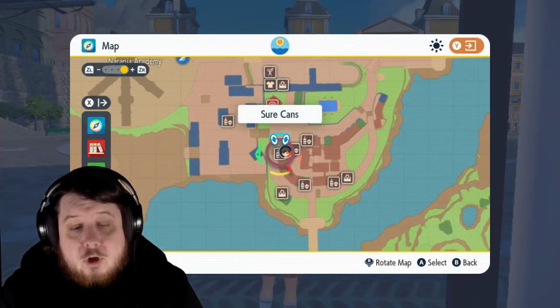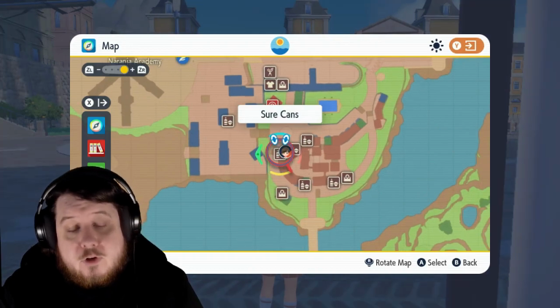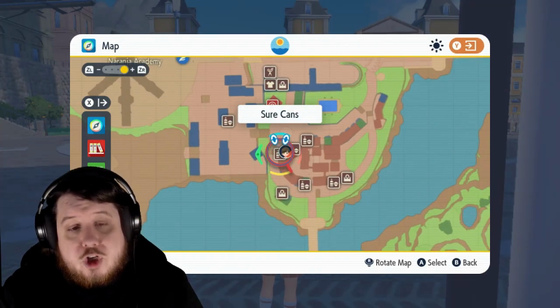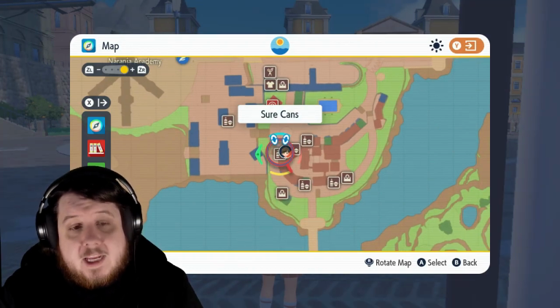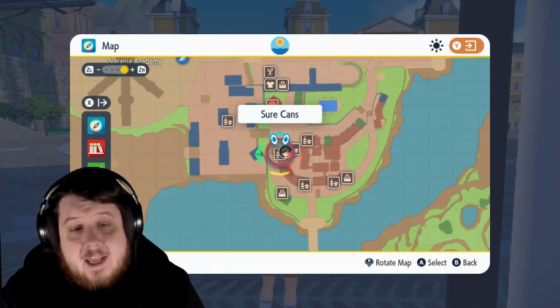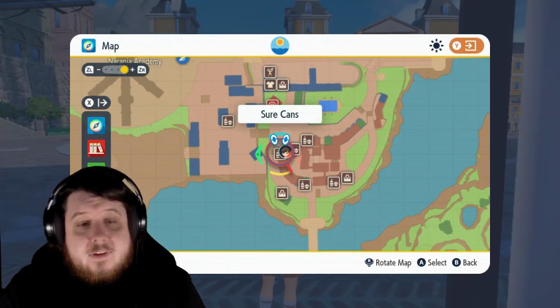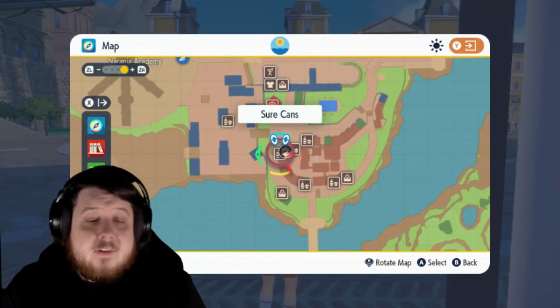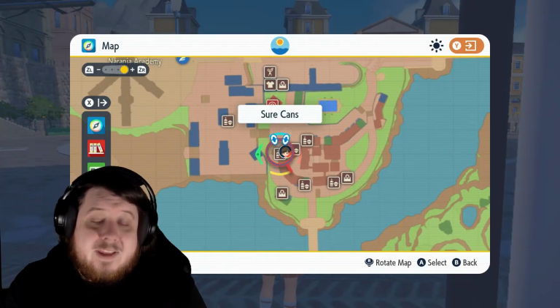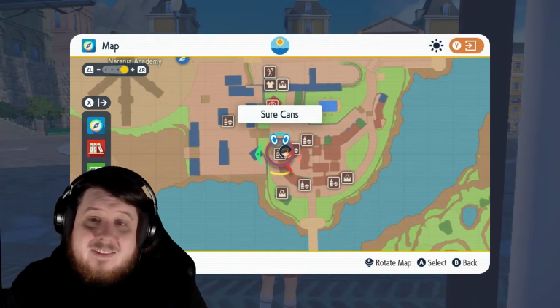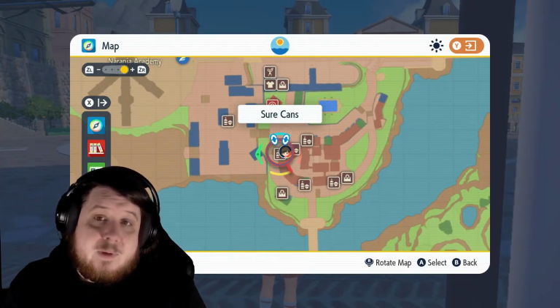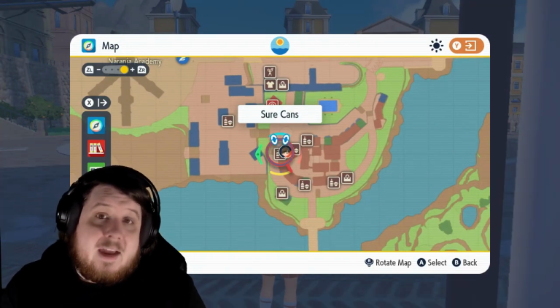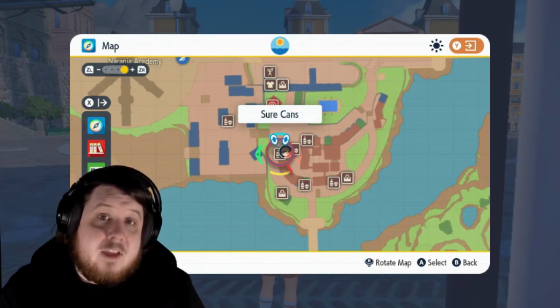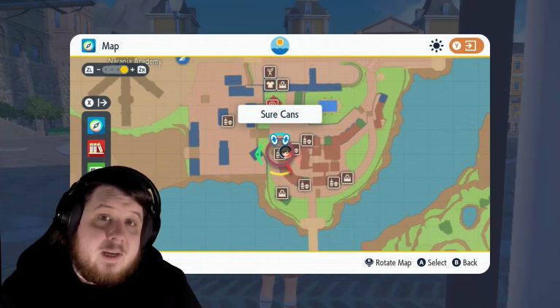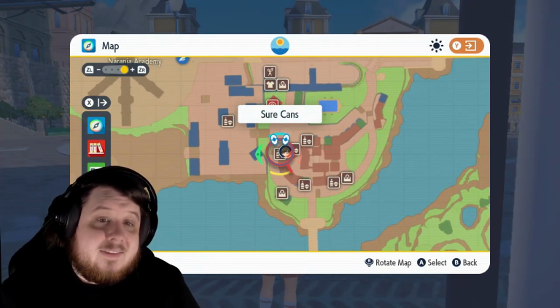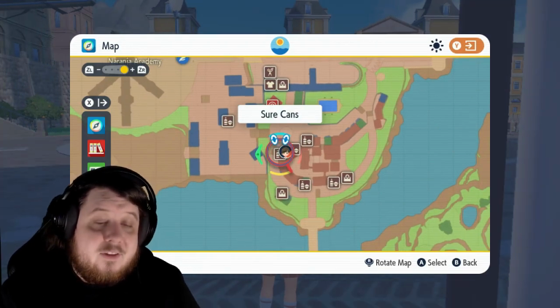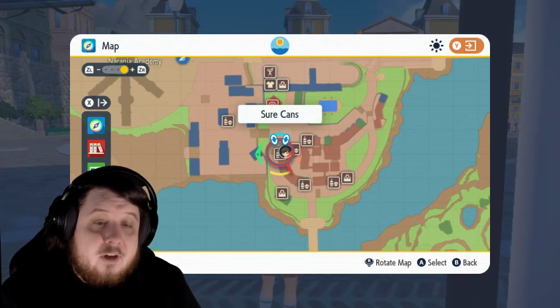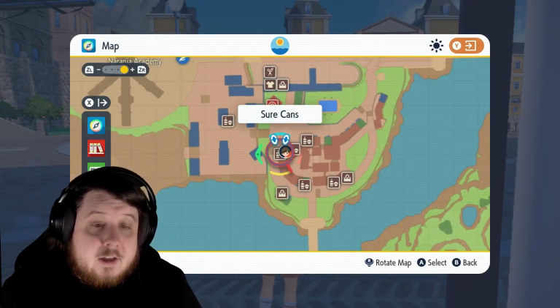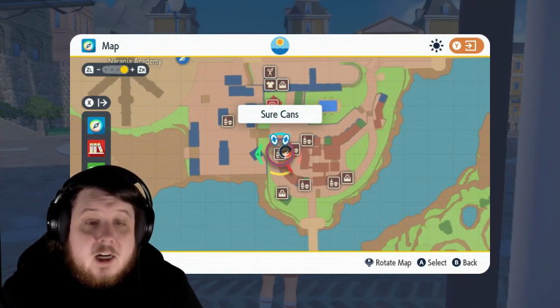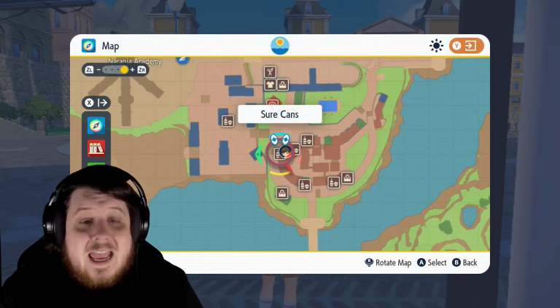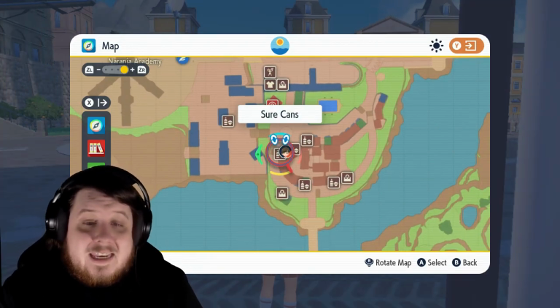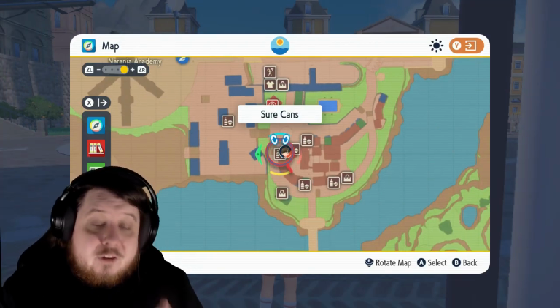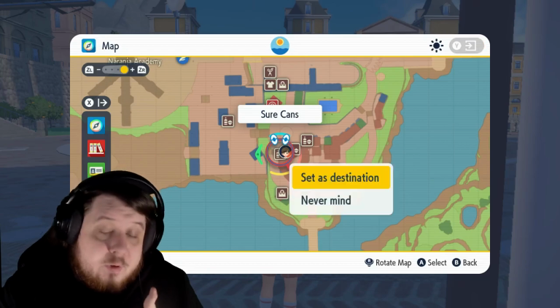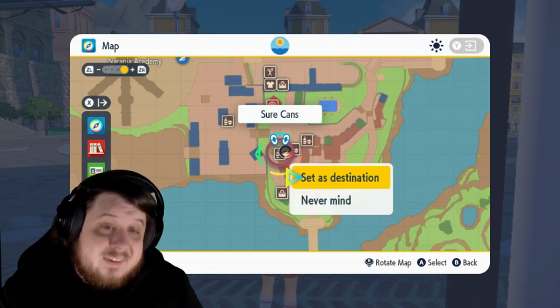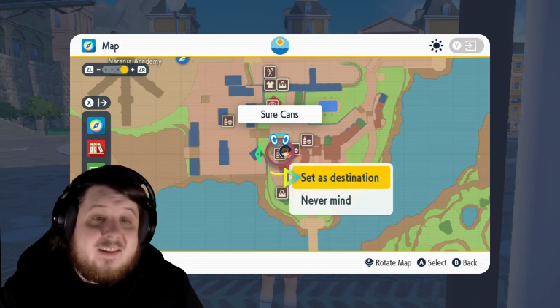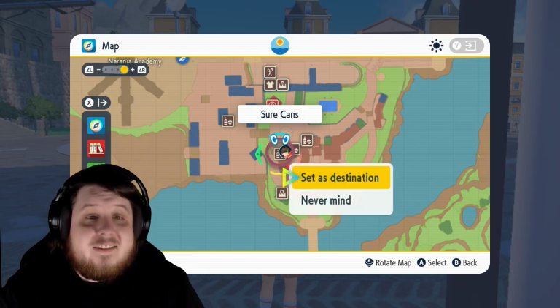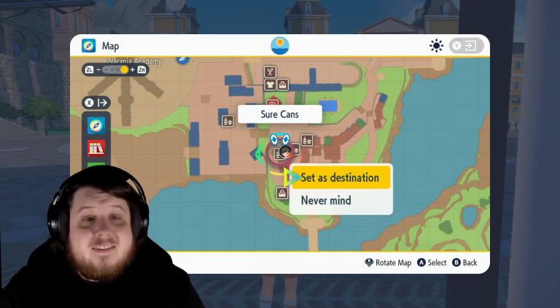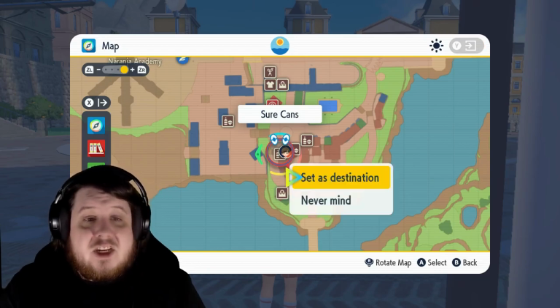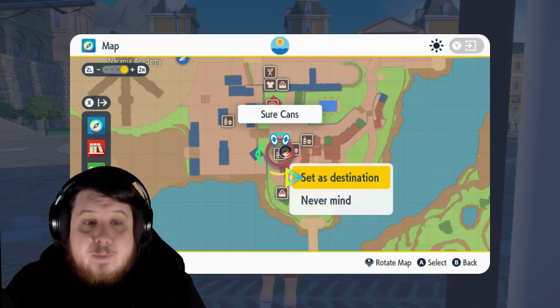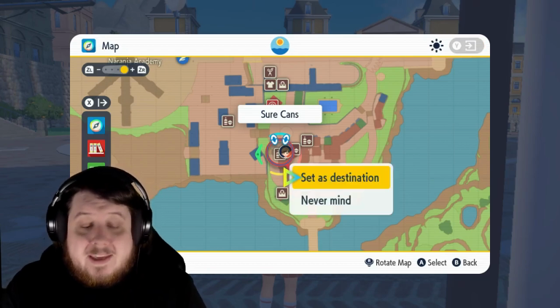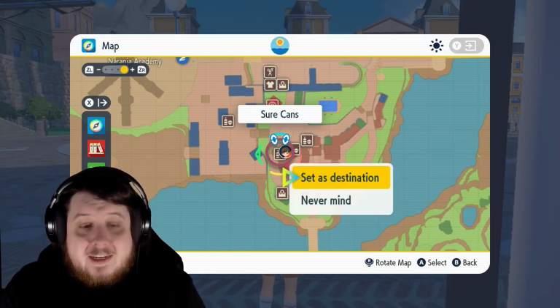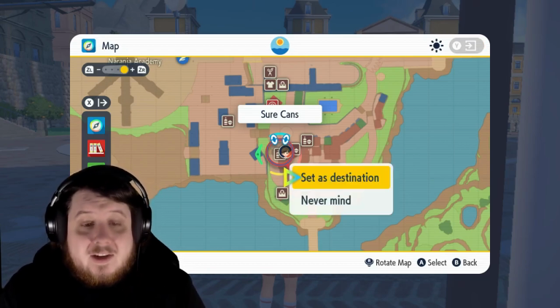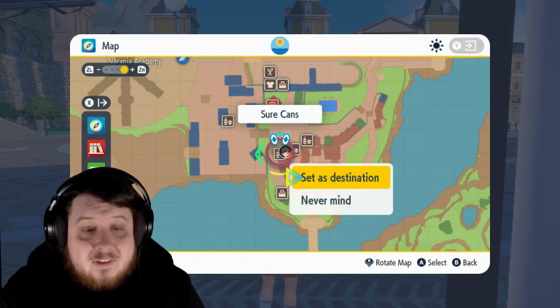So go for Shirt Cans — this is the place that's going to have the ingredients I listed earlier — and yes, you can set it as a destination to make getting here easier.